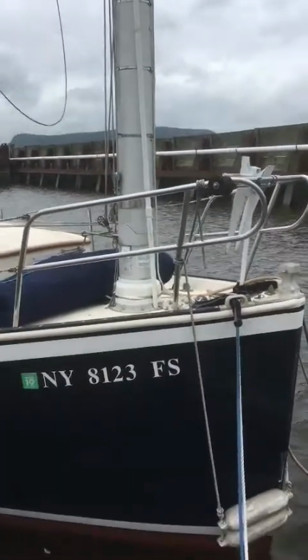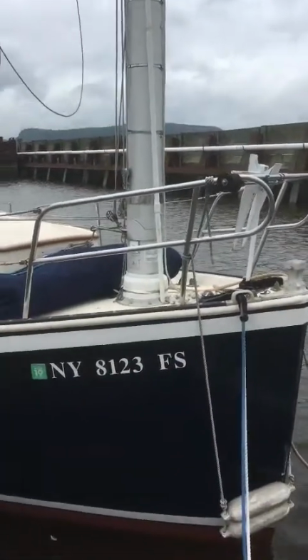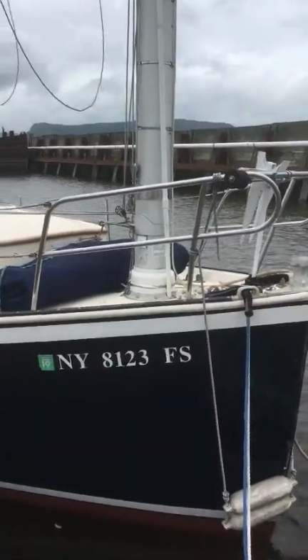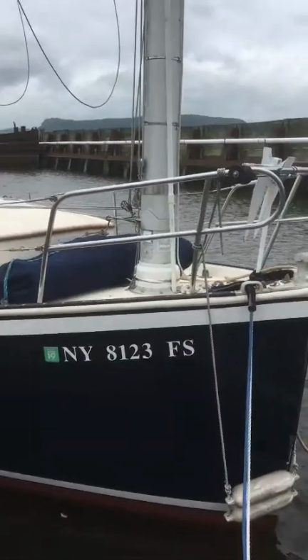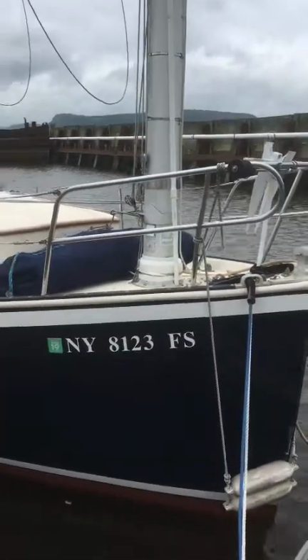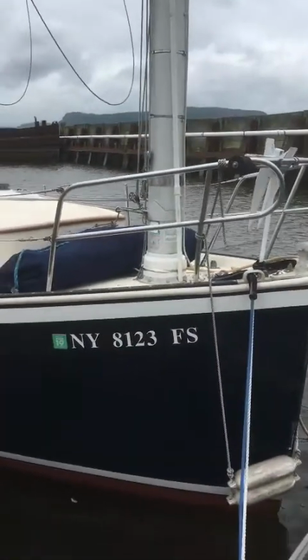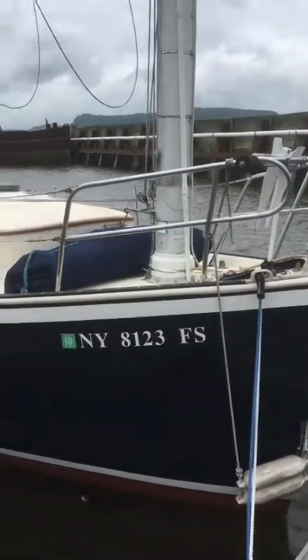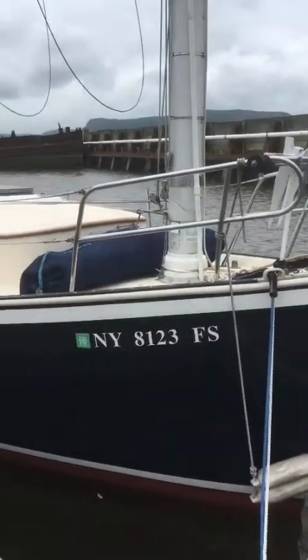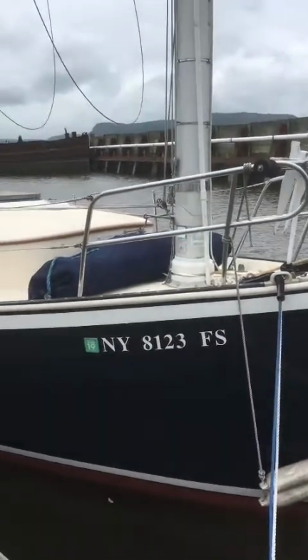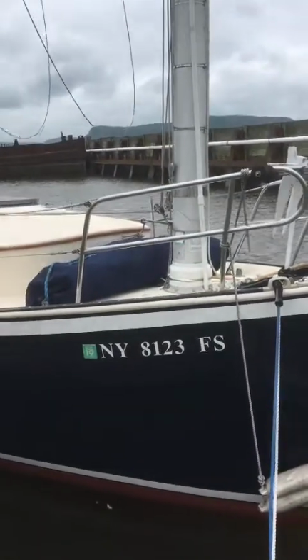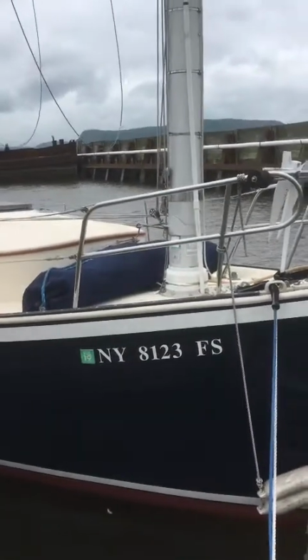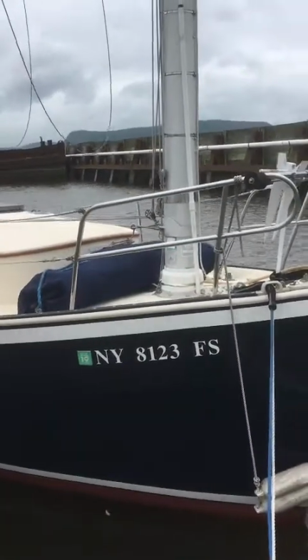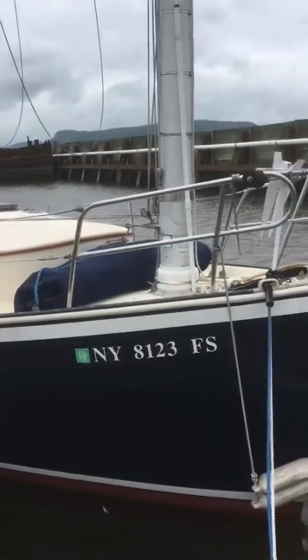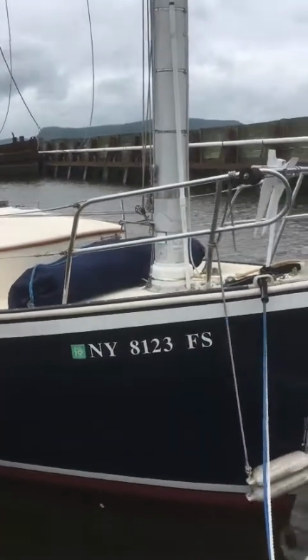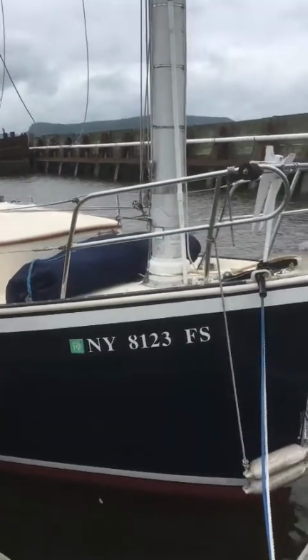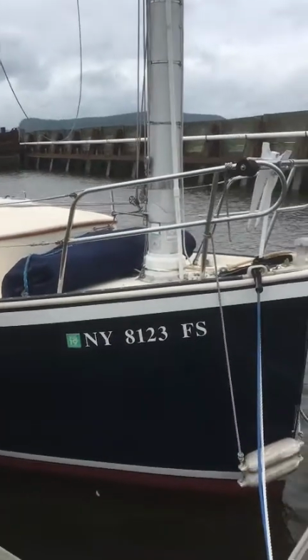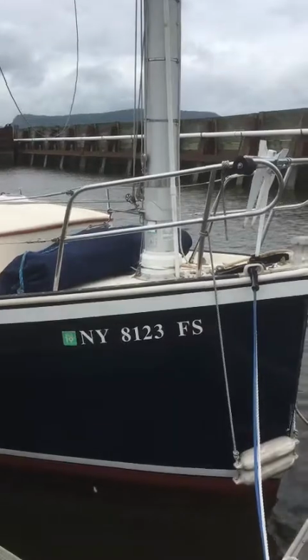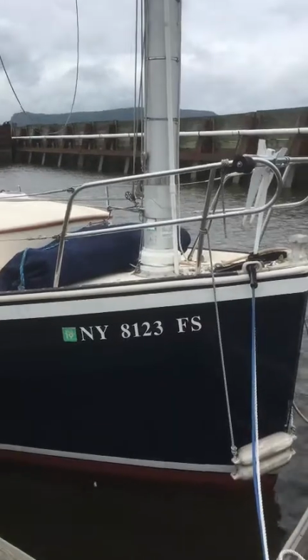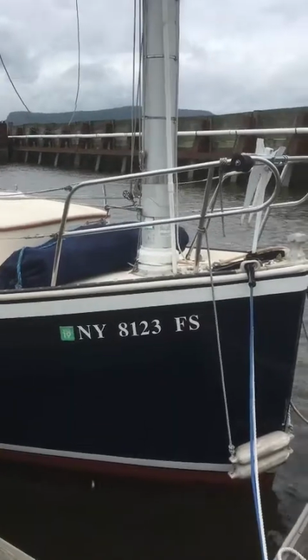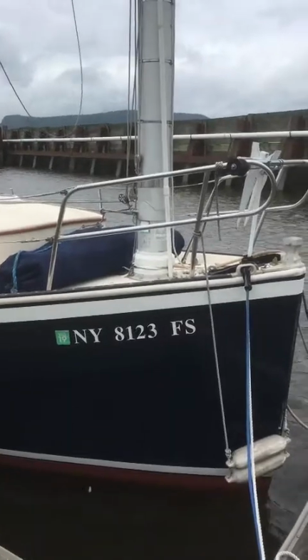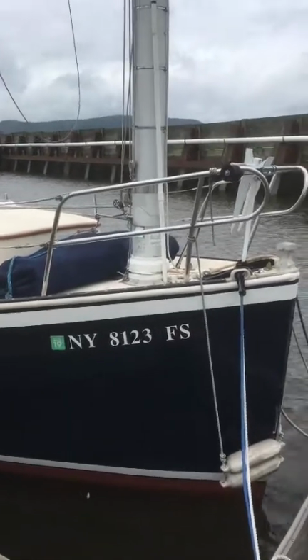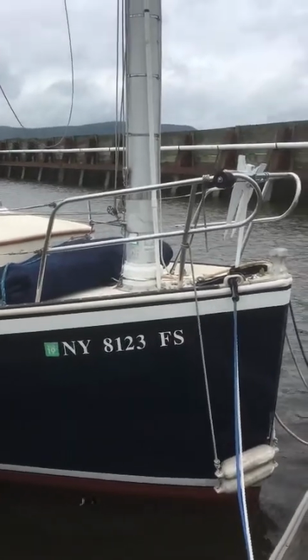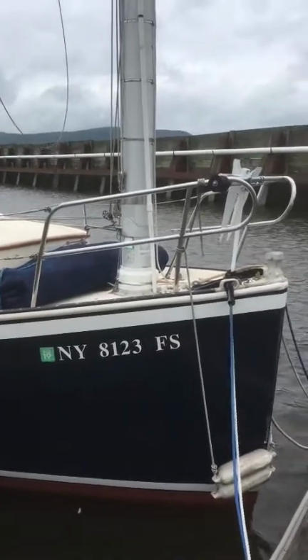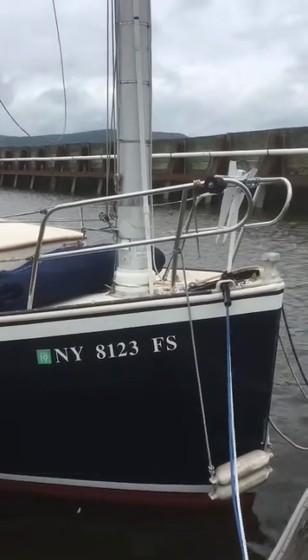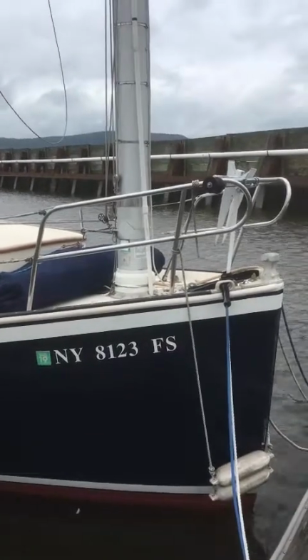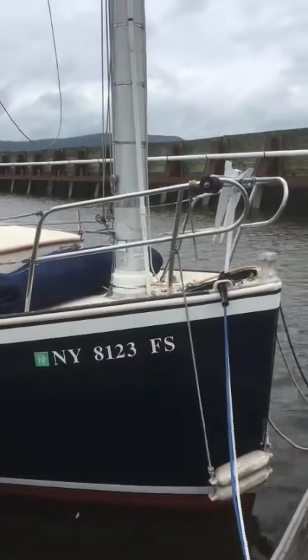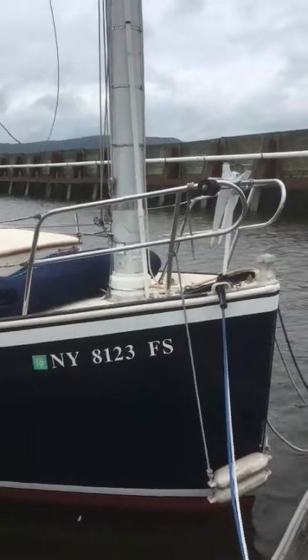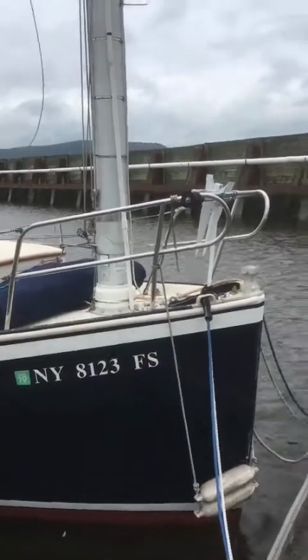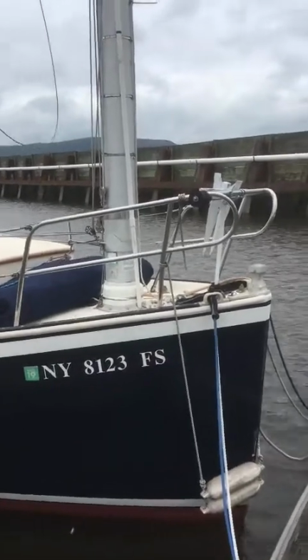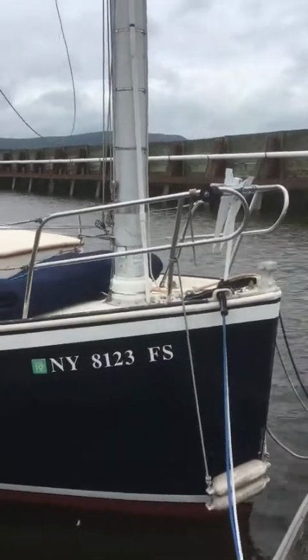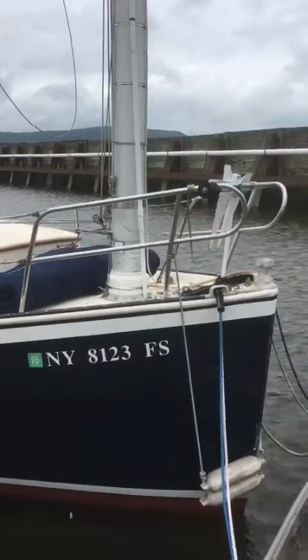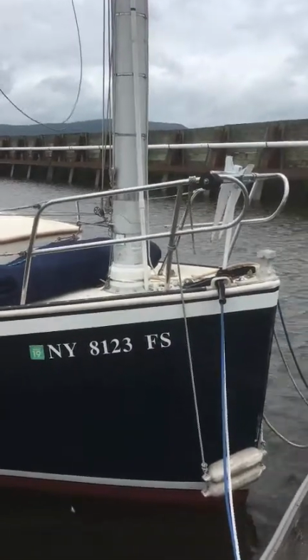All right, we are here in Ossining, New York, looking at the Nonsuch 26 Jessica B.